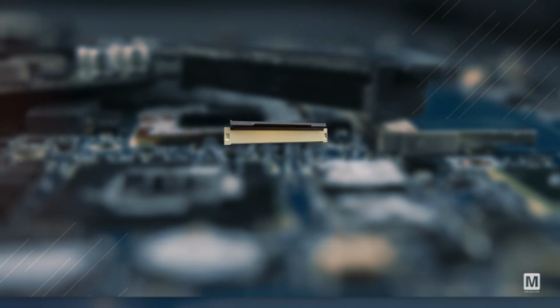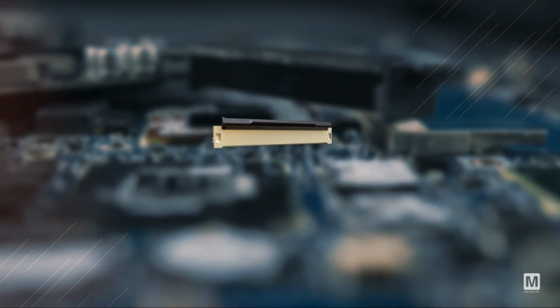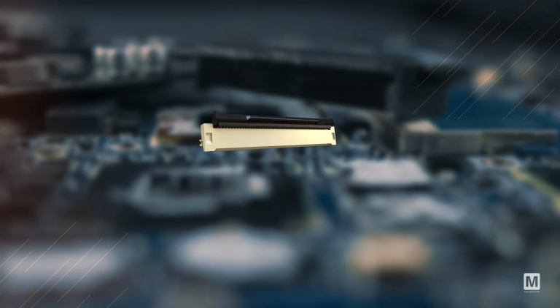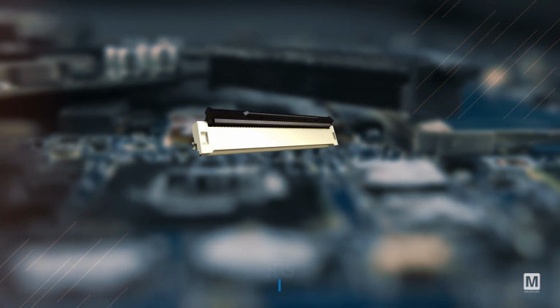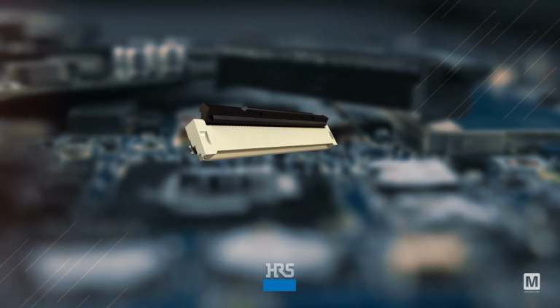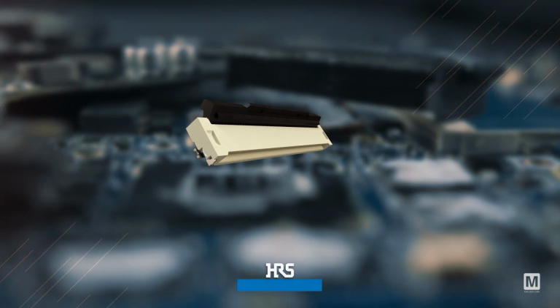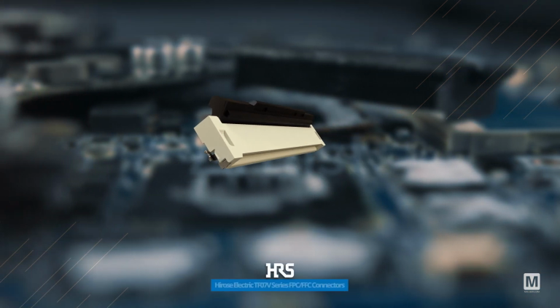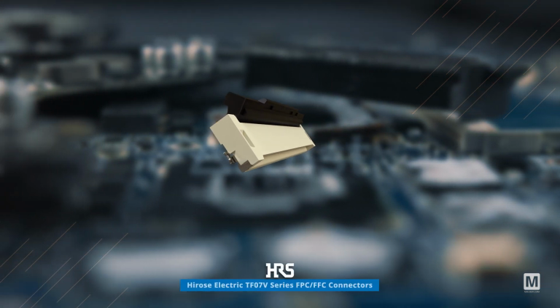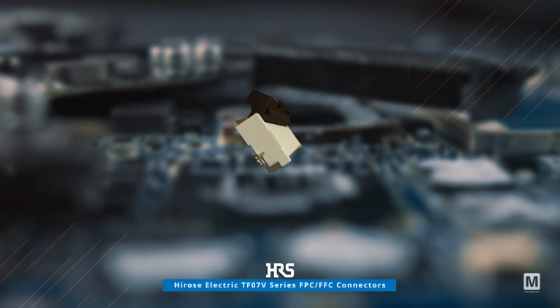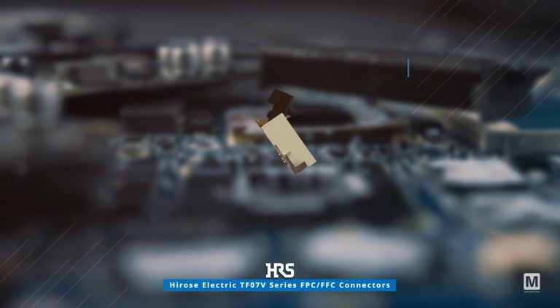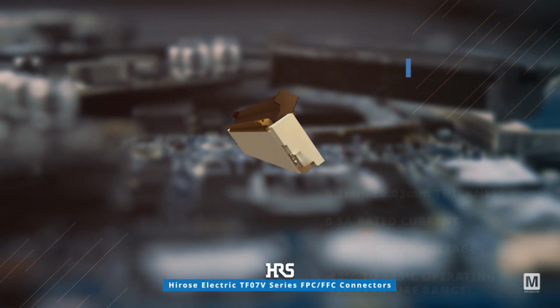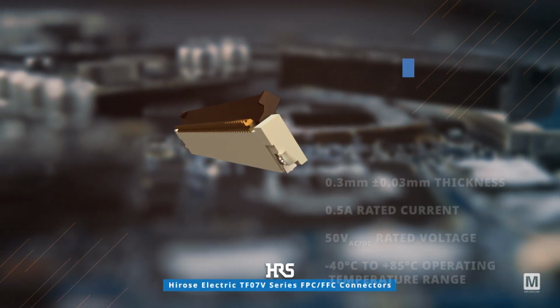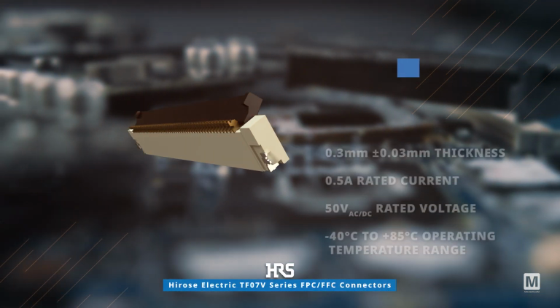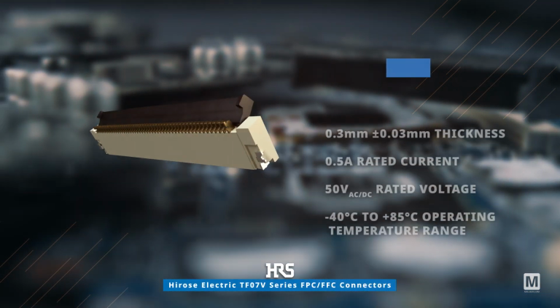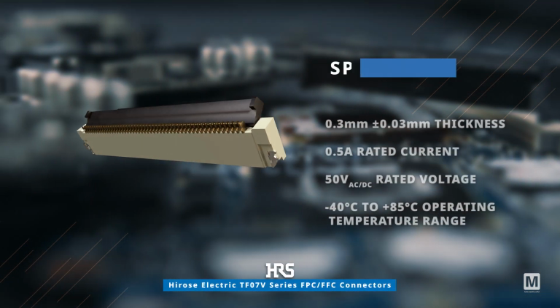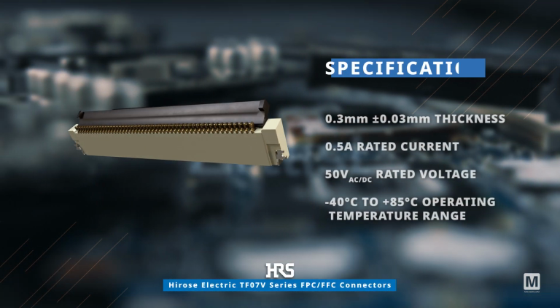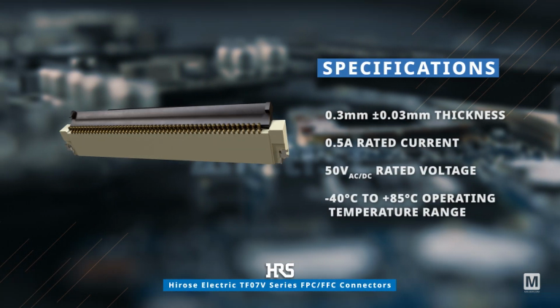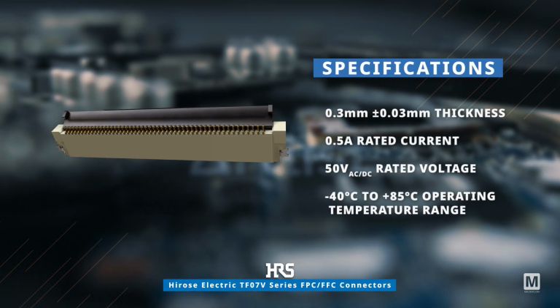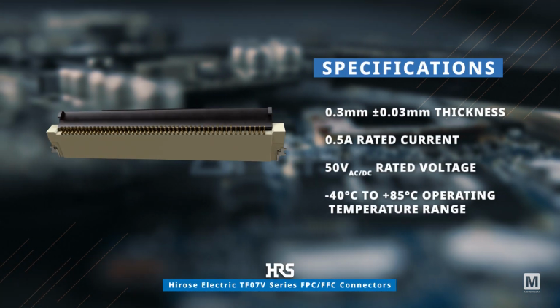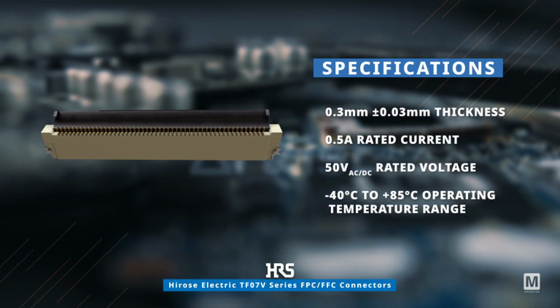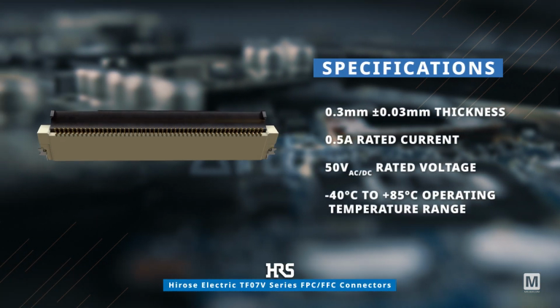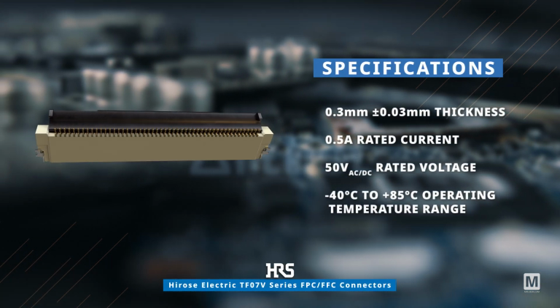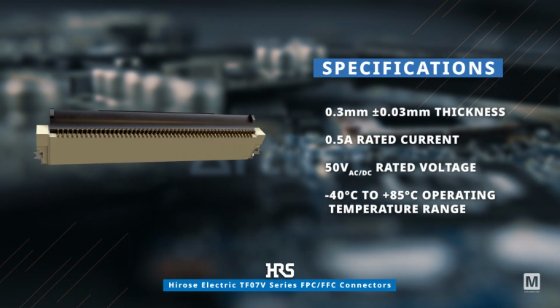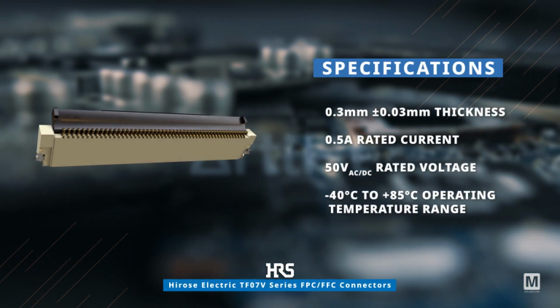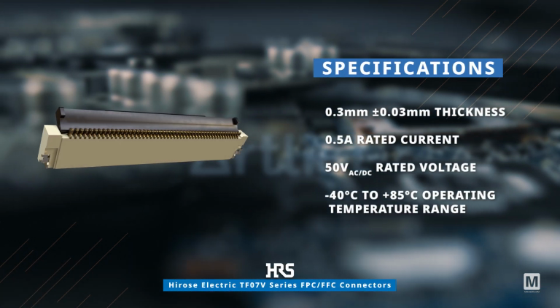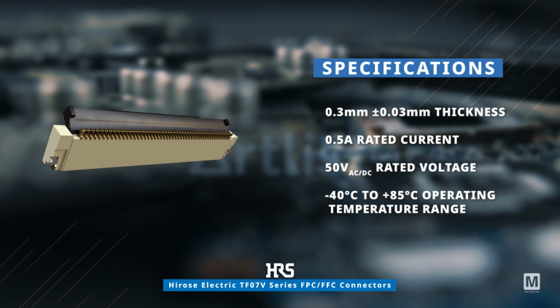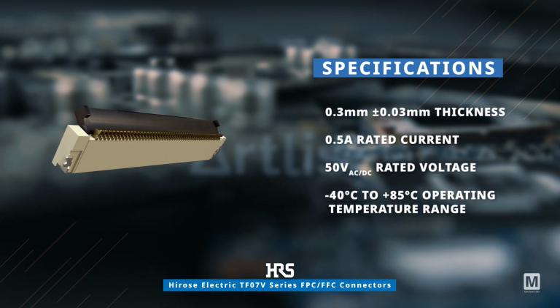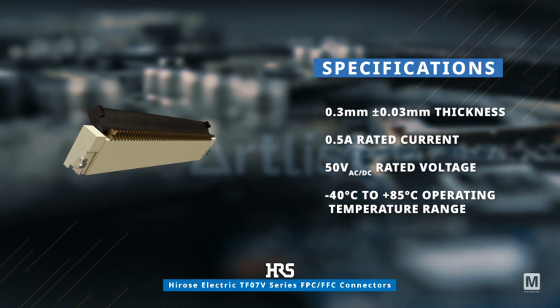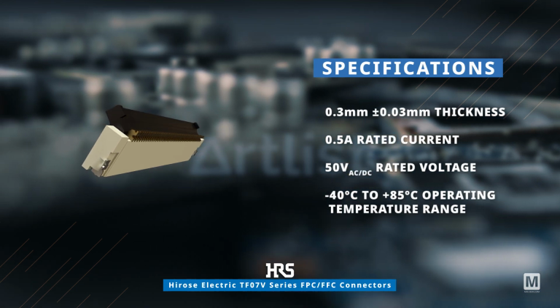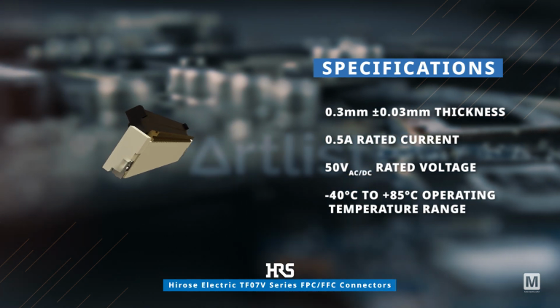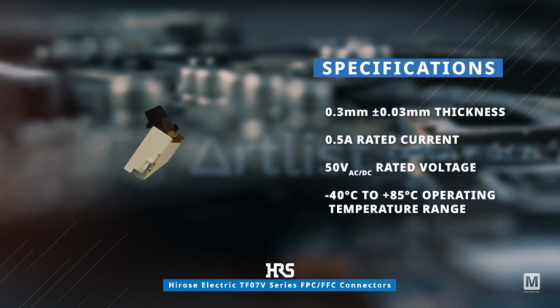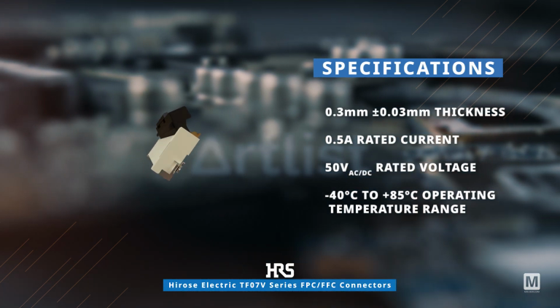These connectors, suitable for standard FPC FFC thickness, come with an open actuator for easy mating.